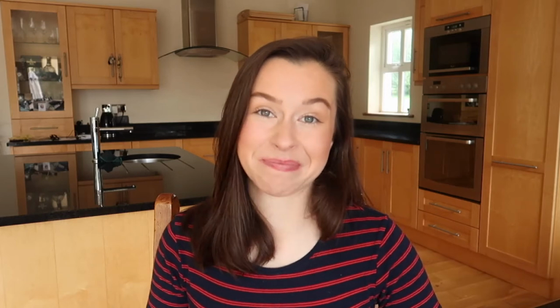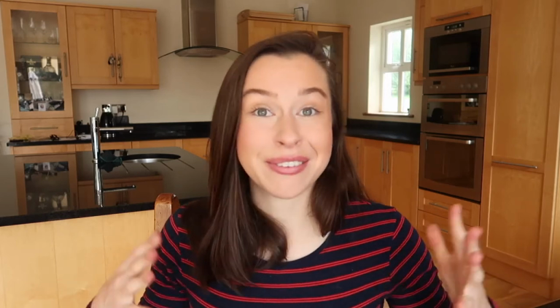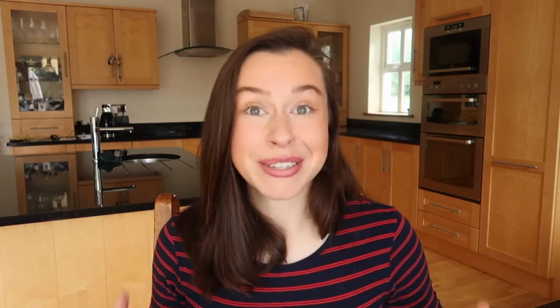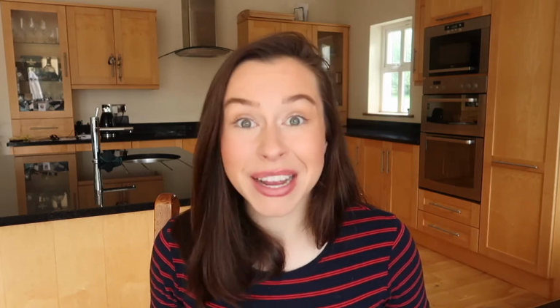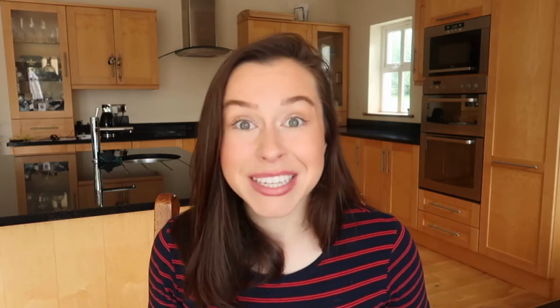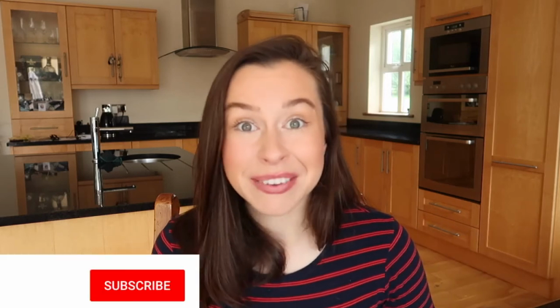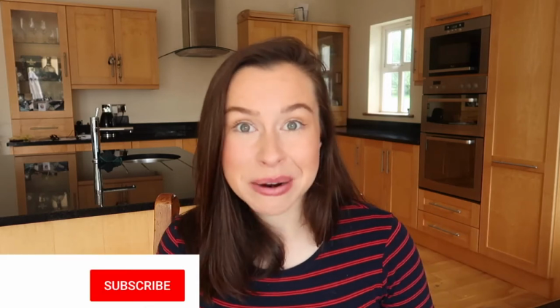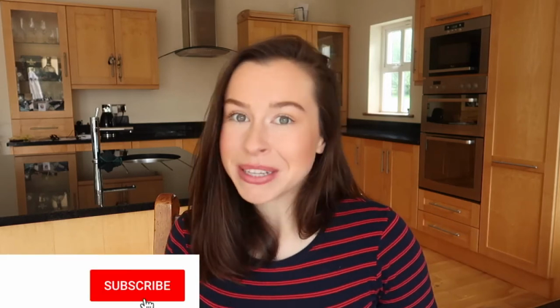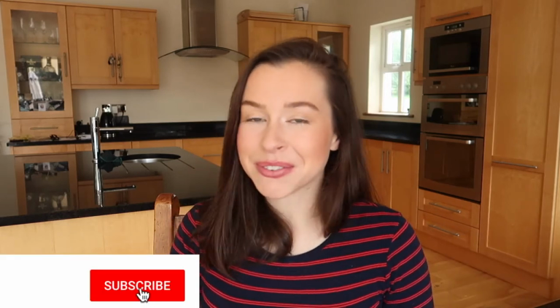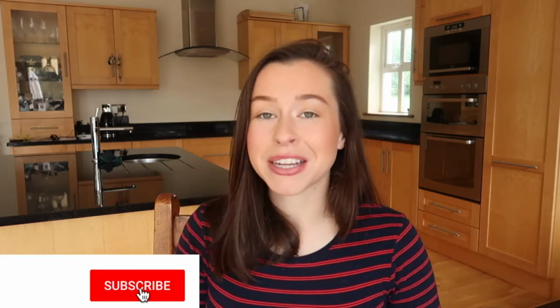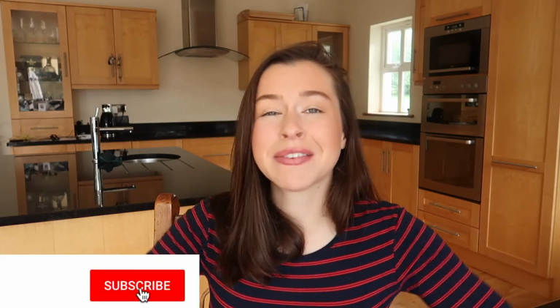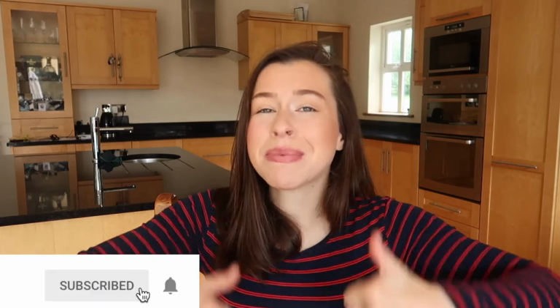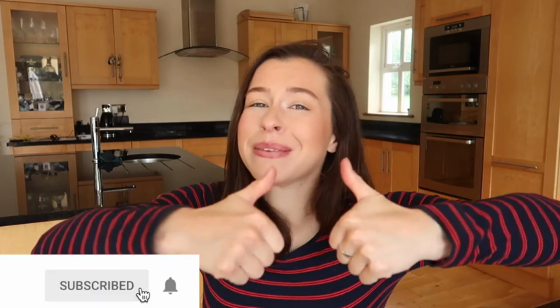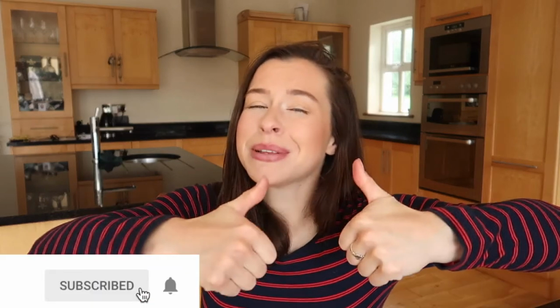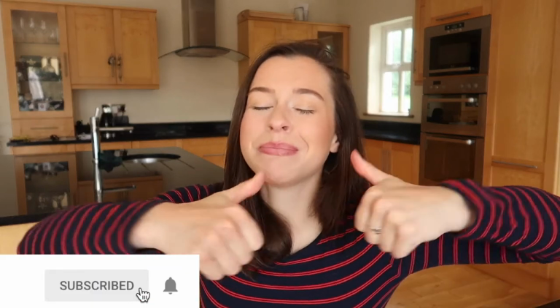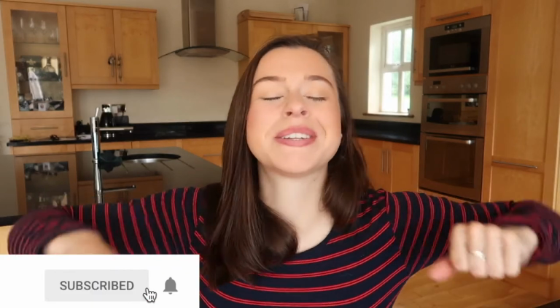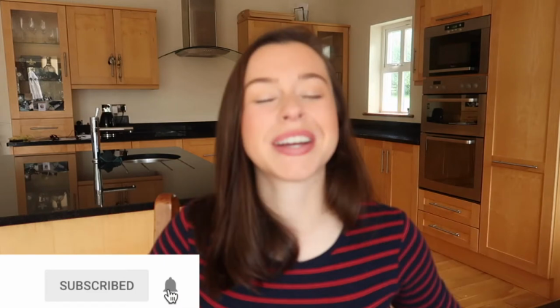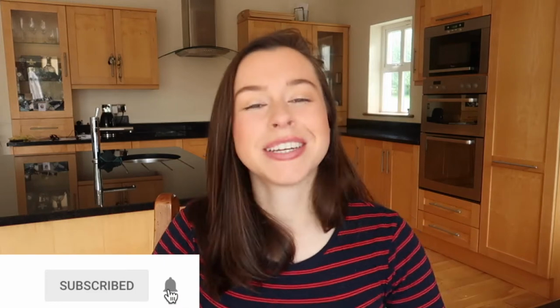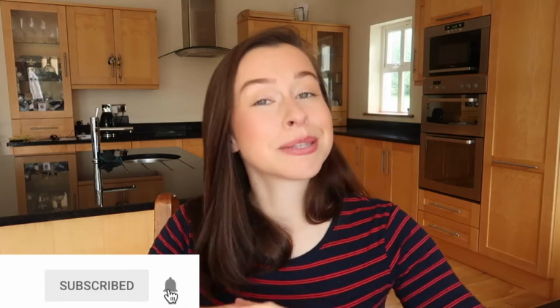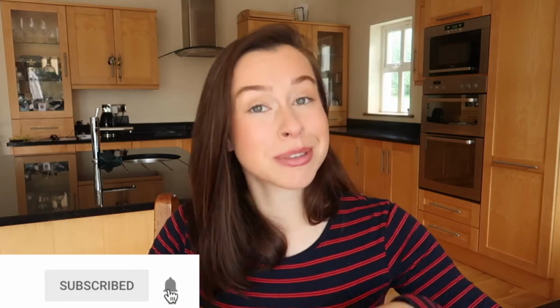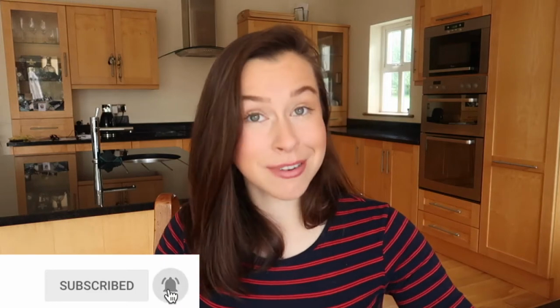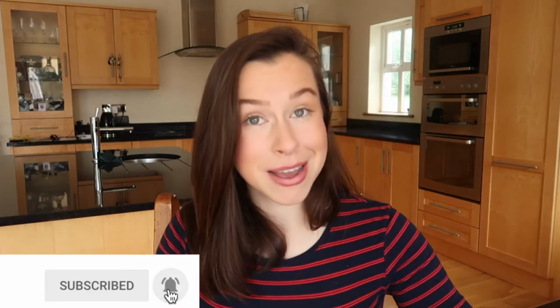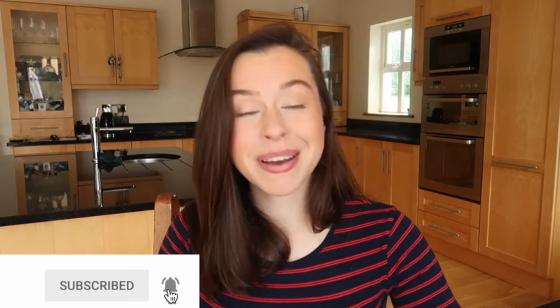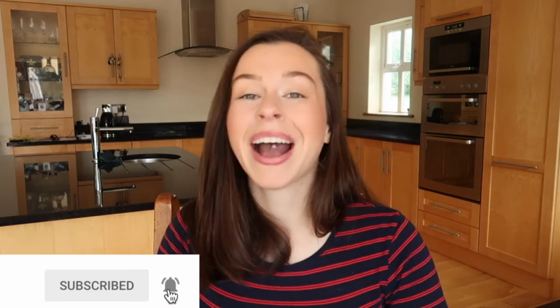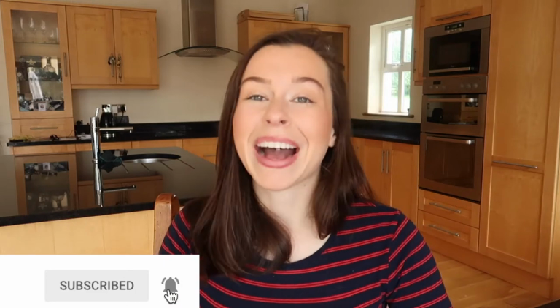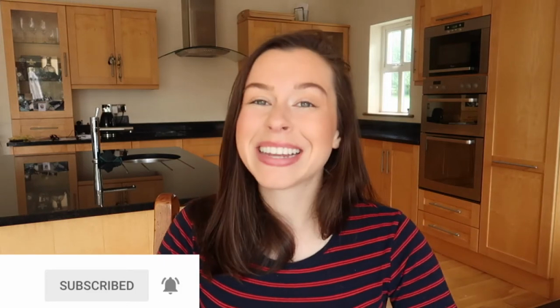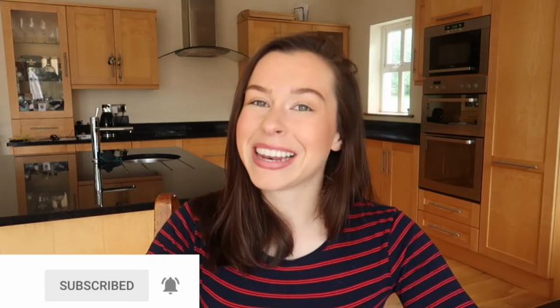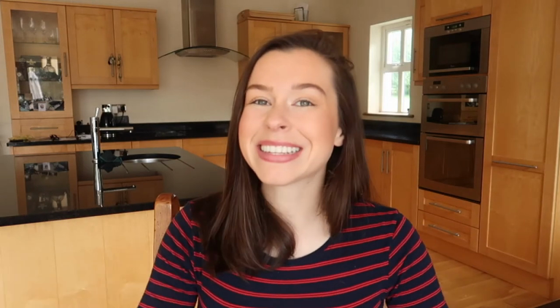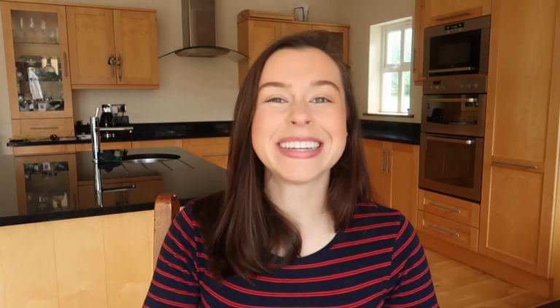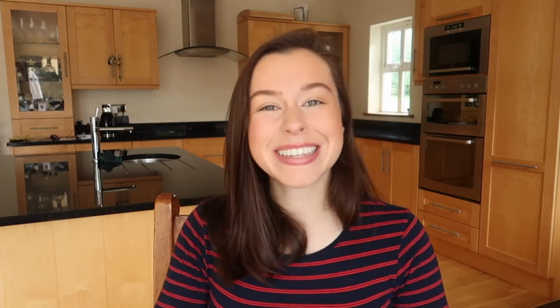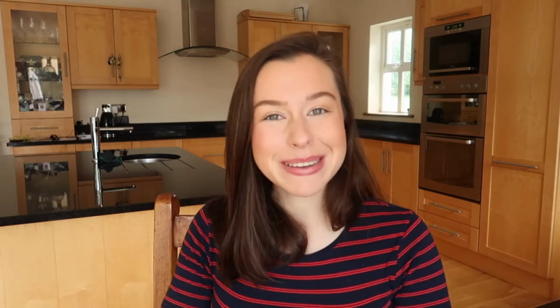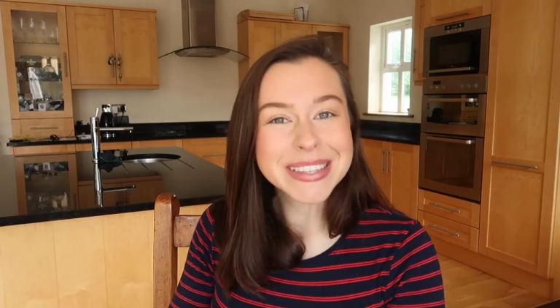If you do like today's video, please don't forget to give it a big thumbs up, please don't forget to hit subscribe, and let's get into the tips.